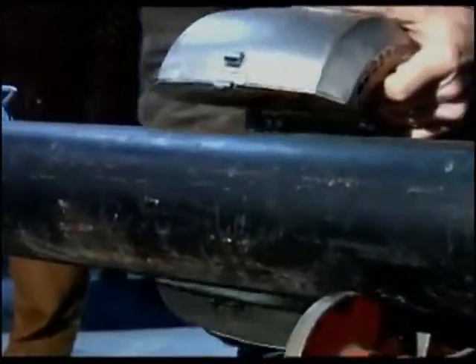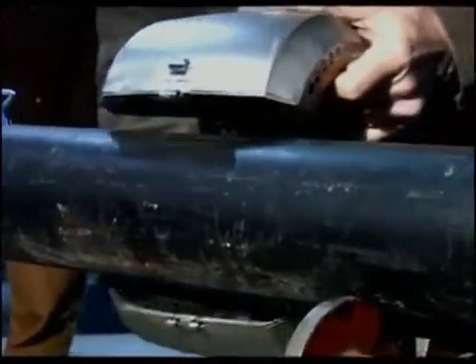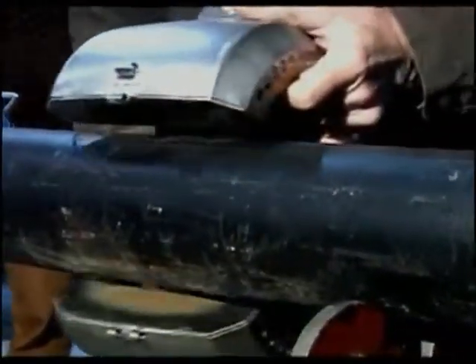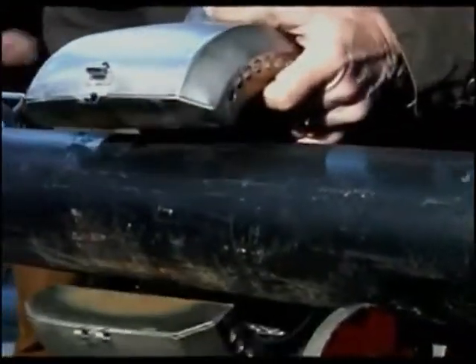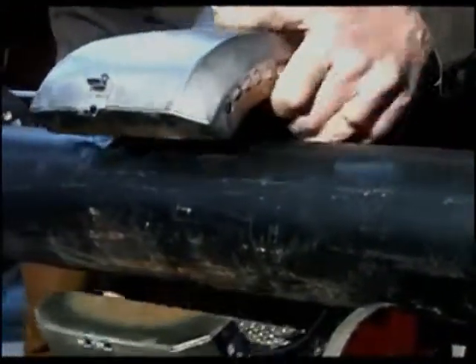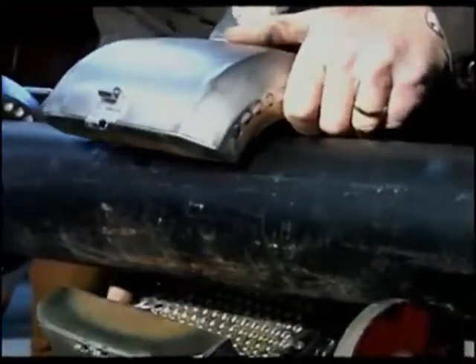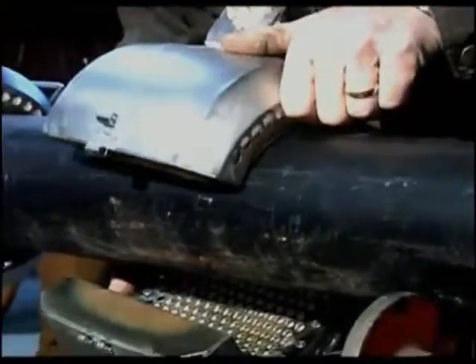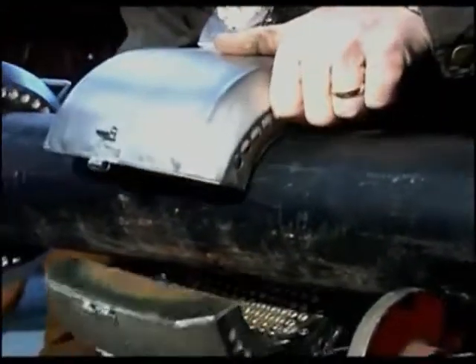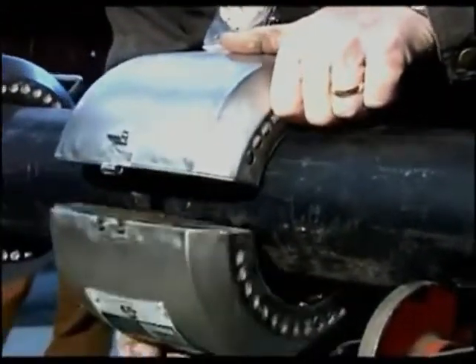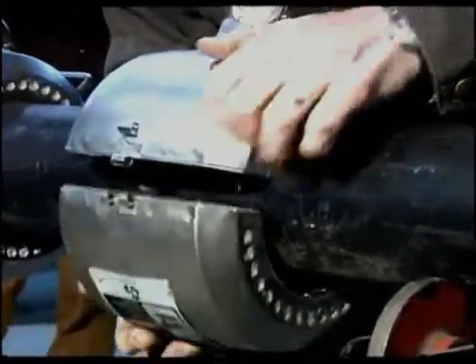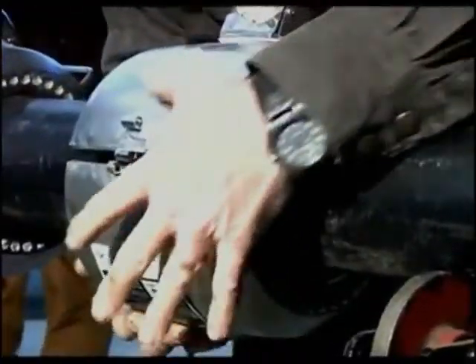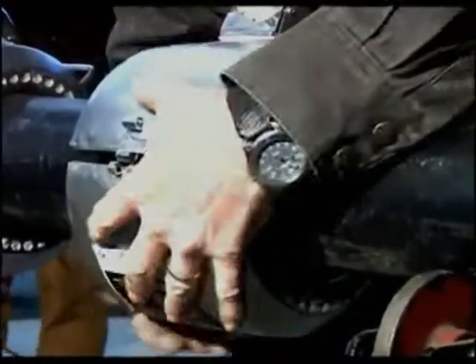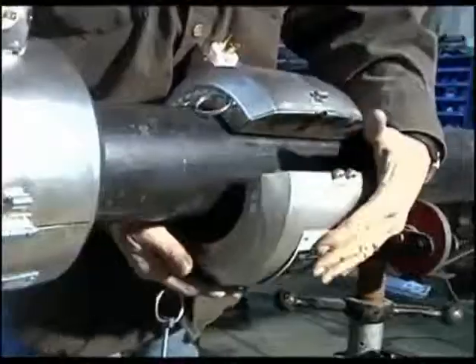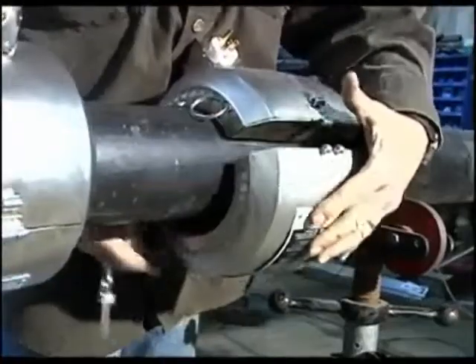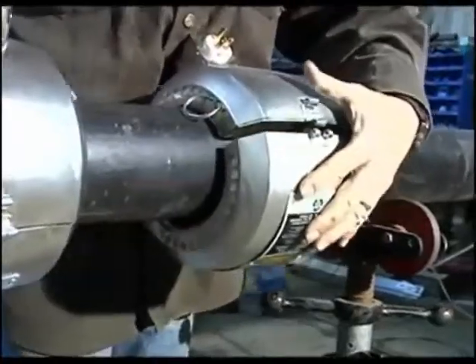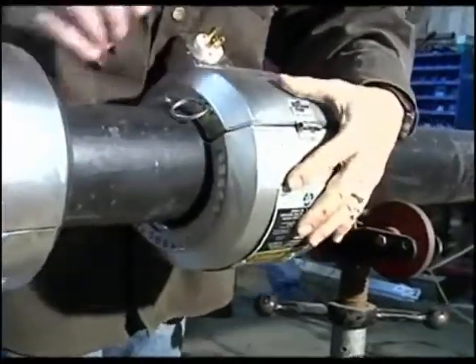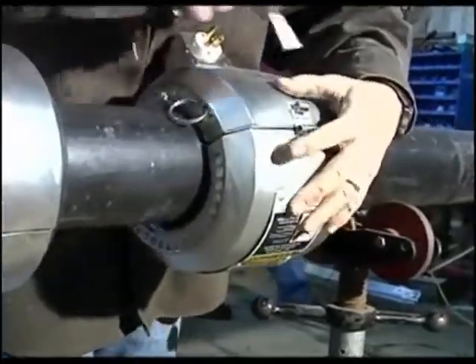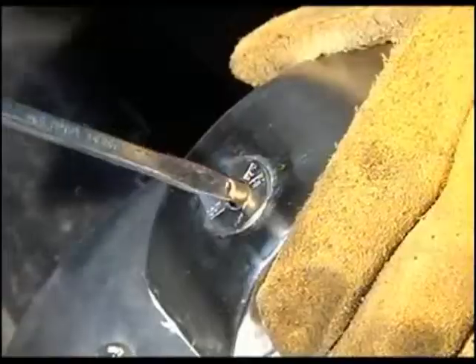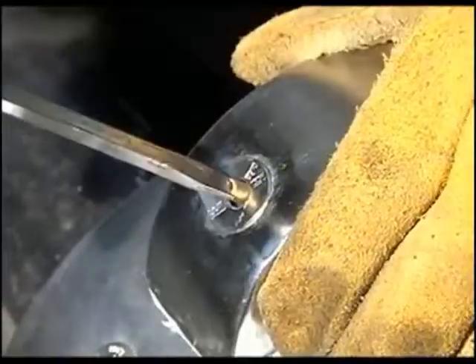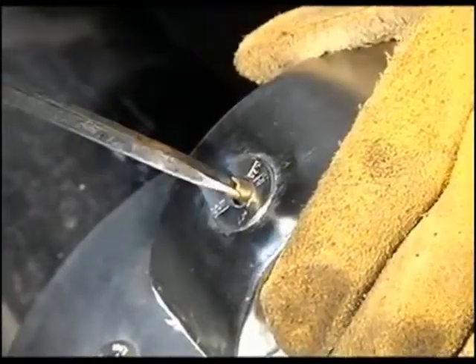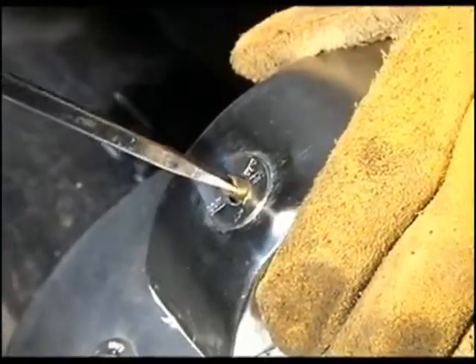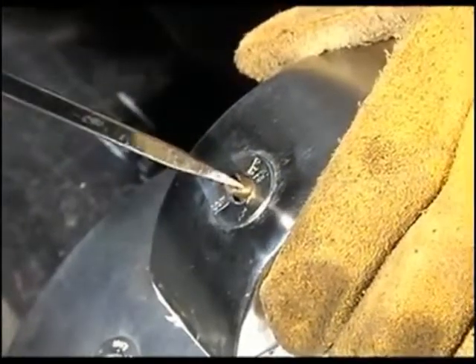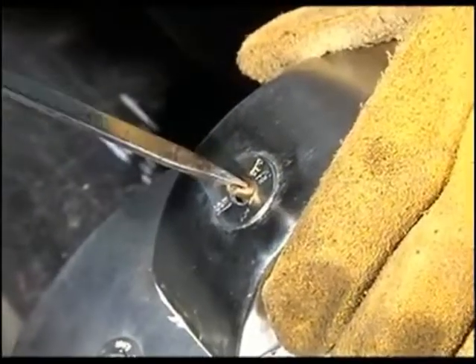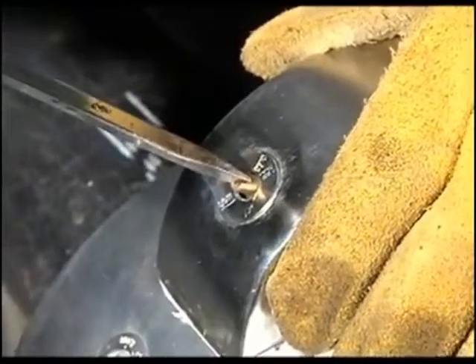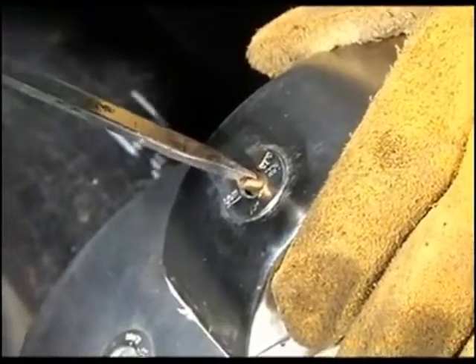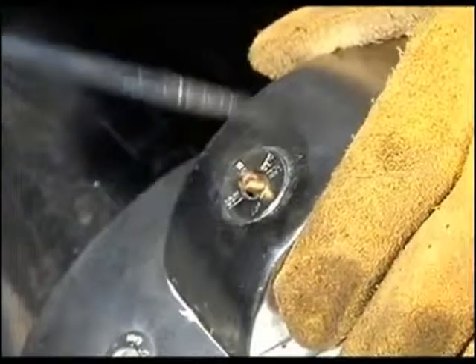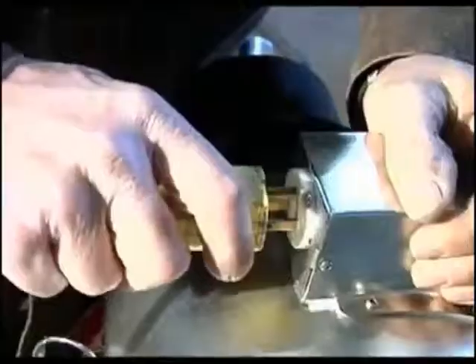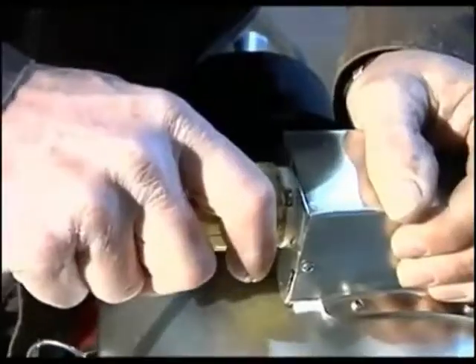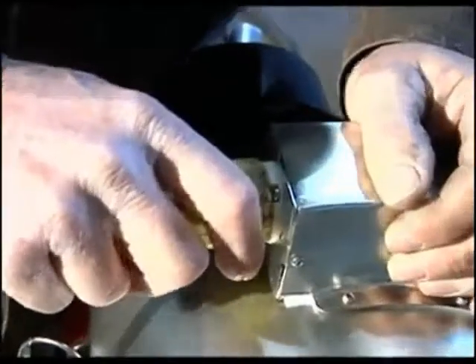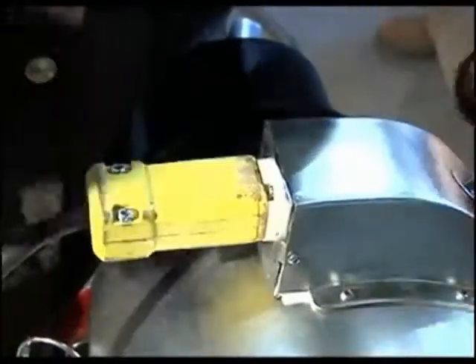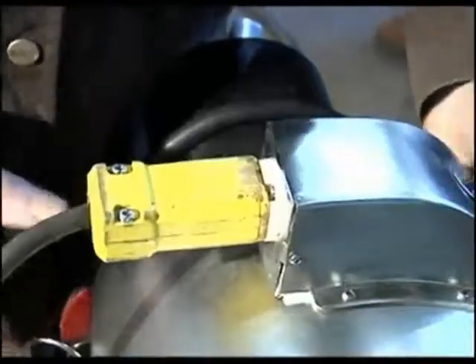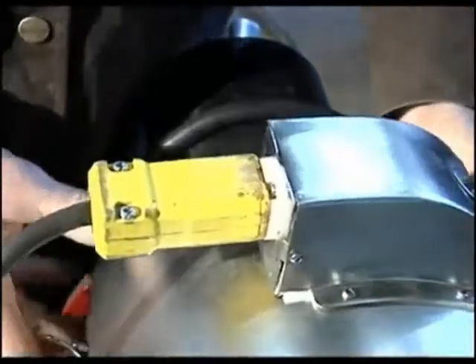Using Hot Coils is easy. Just lock the Hot Coils in place around the pipe, set the desired temperature, and then just plug it in. It's that simple.